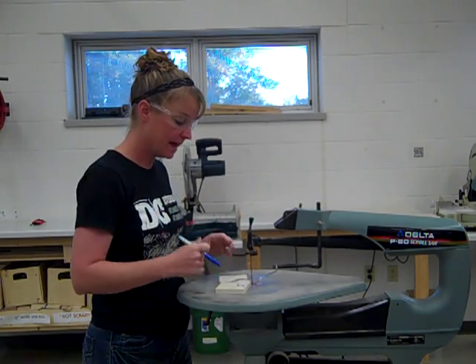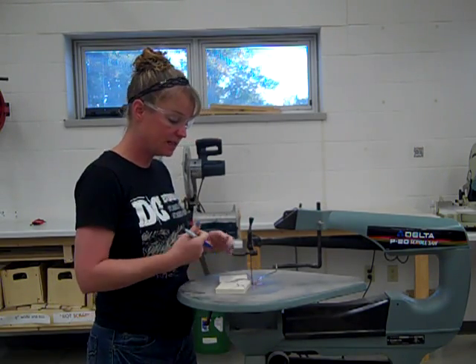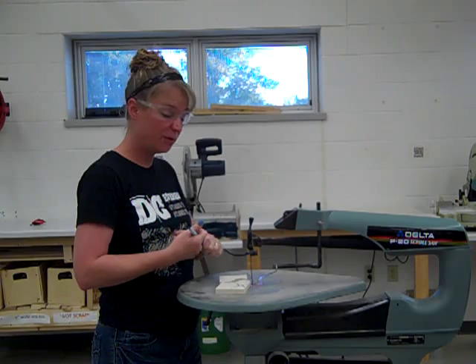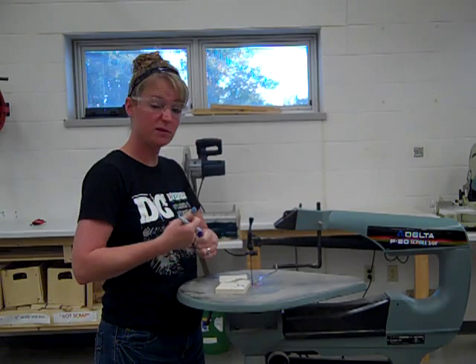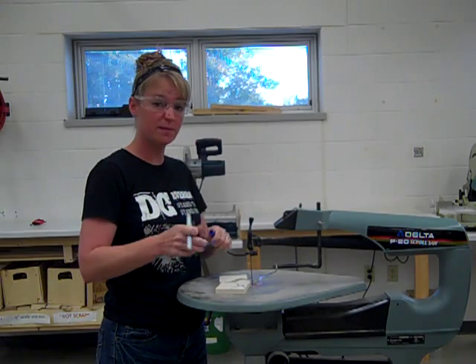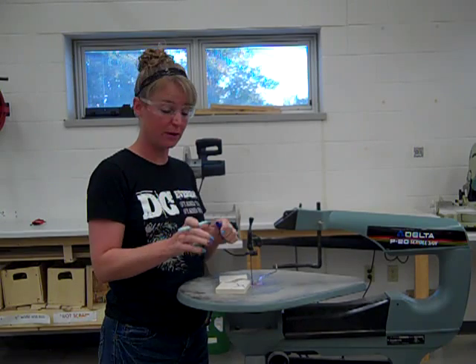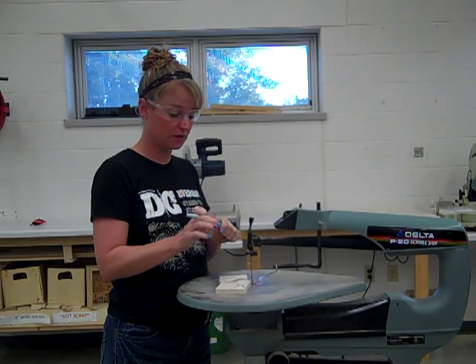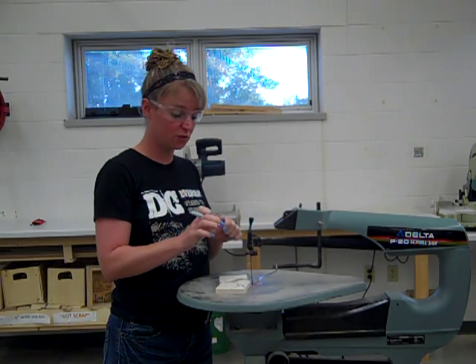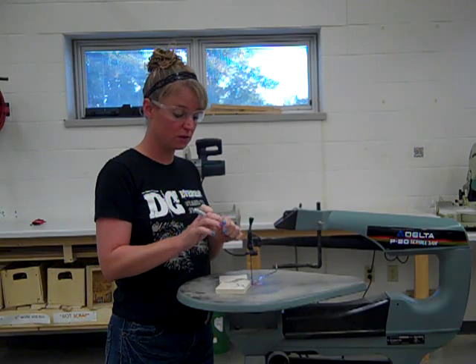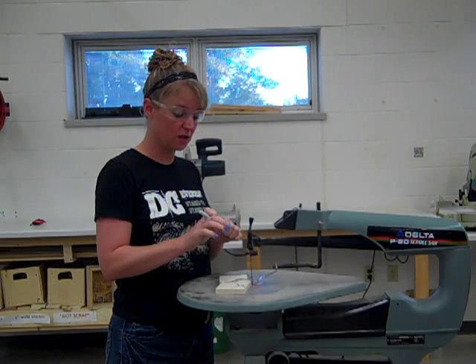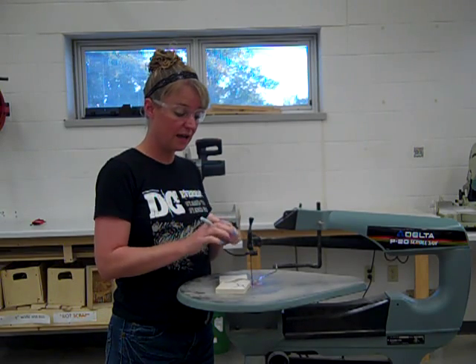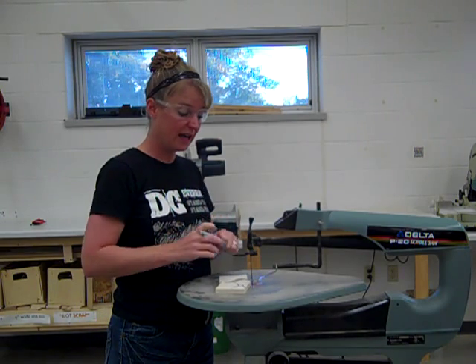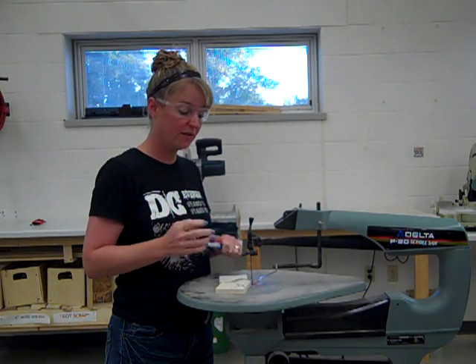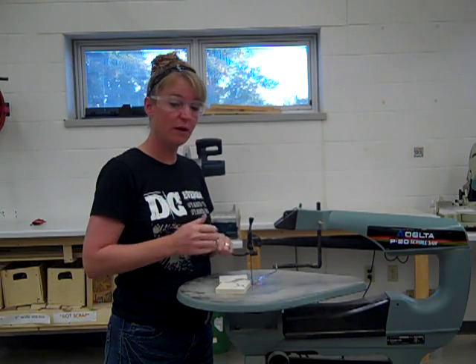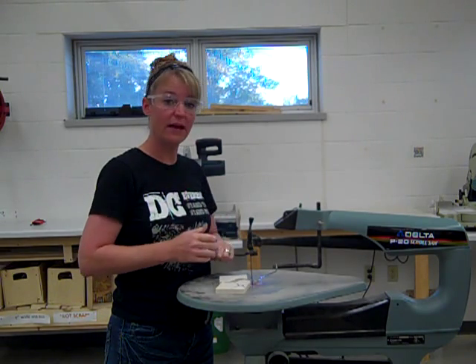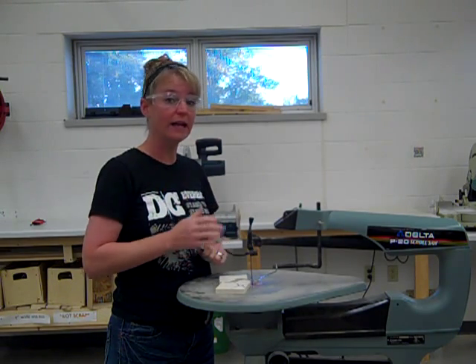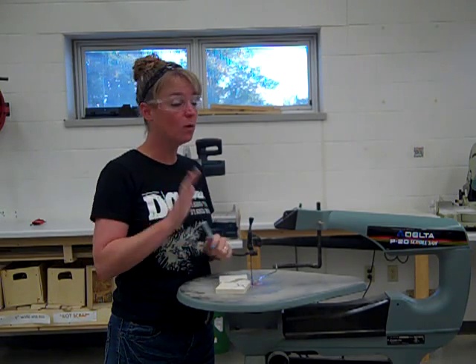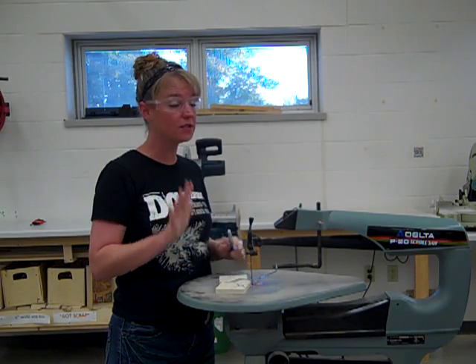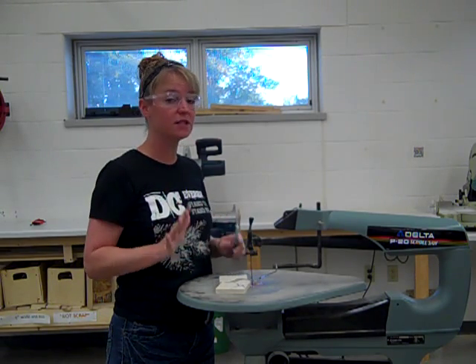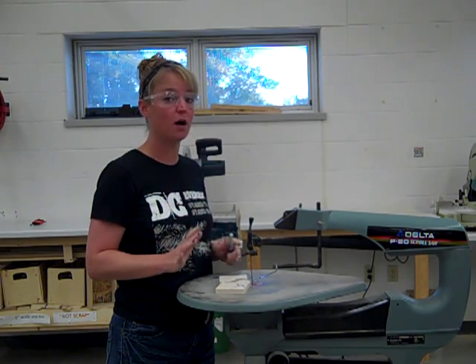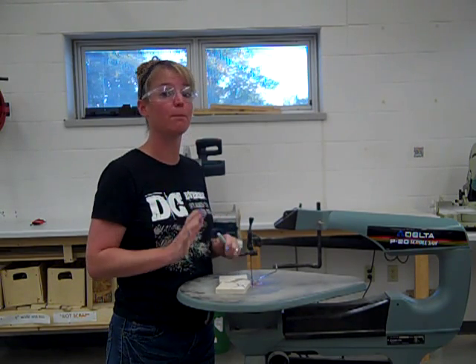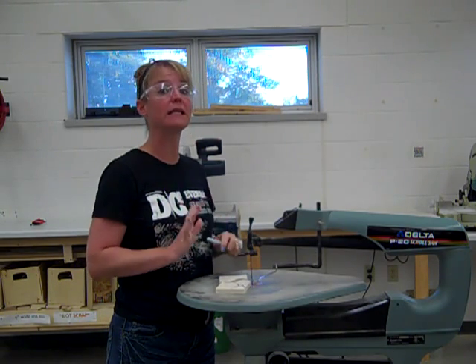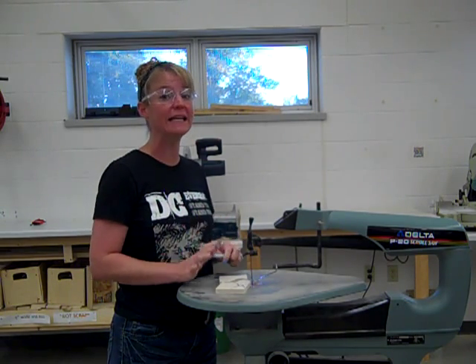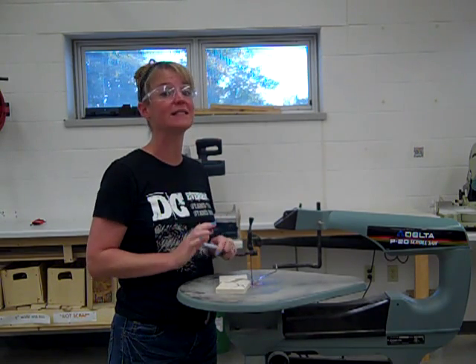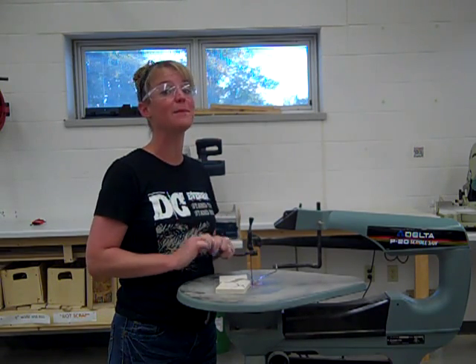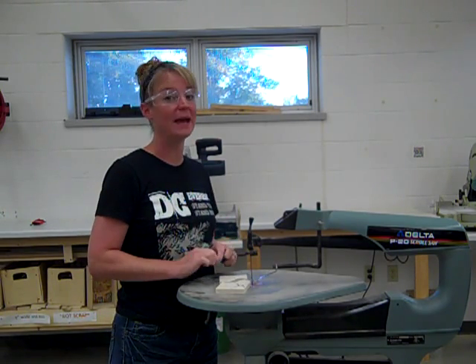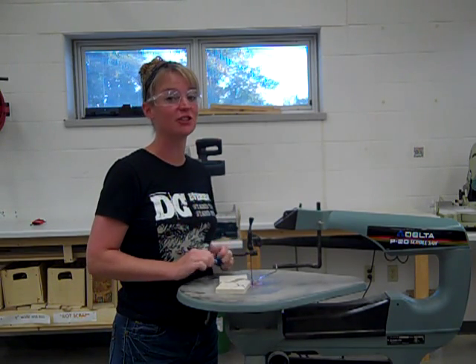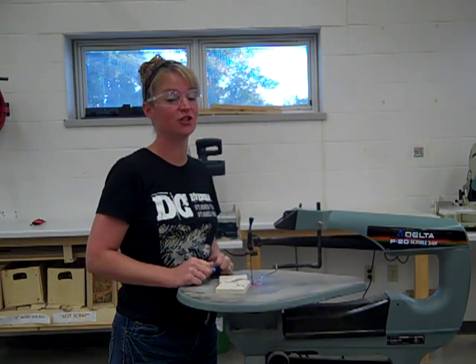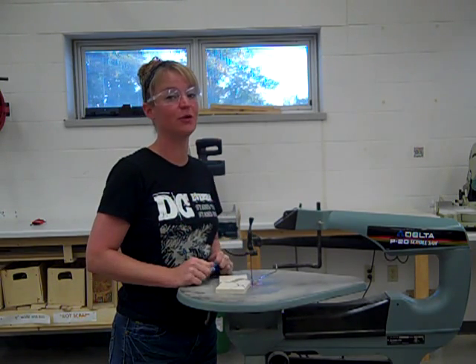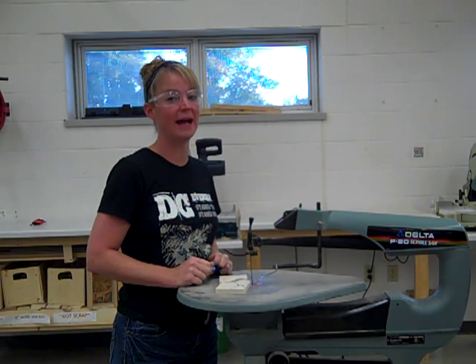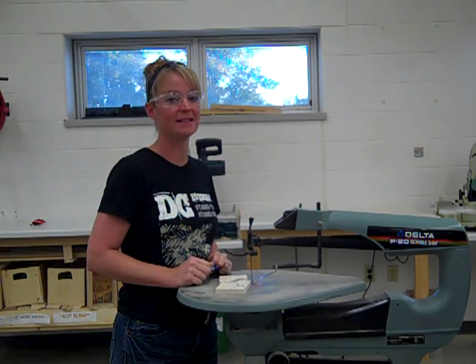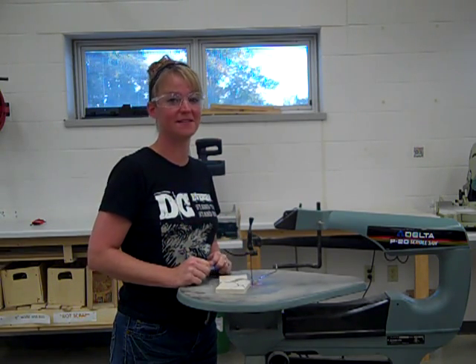That's how we use the scroll saw. If you have any questions at all, please make sure you ask.